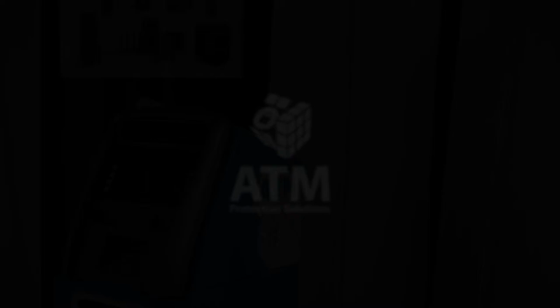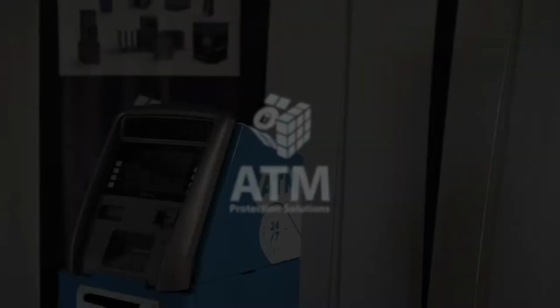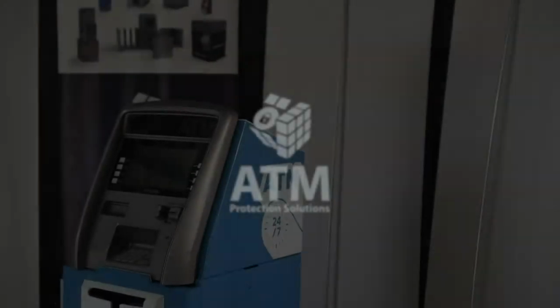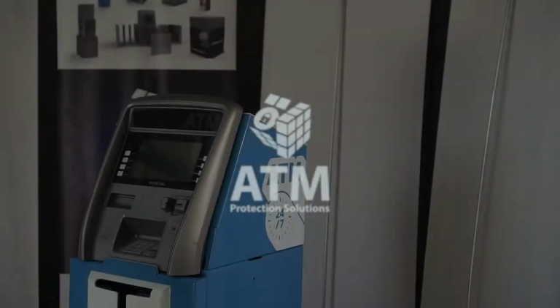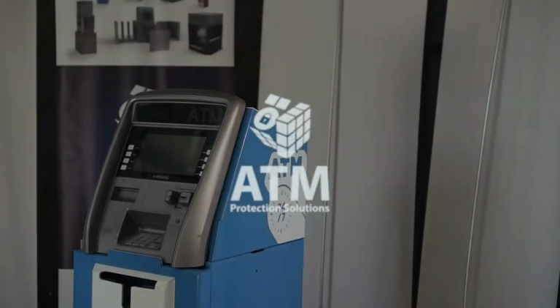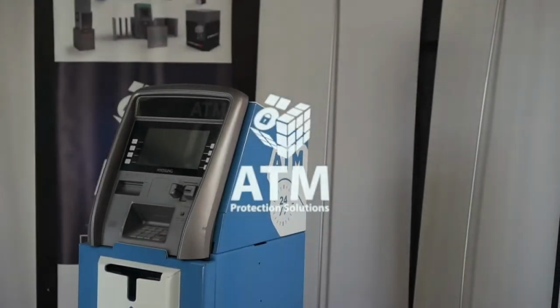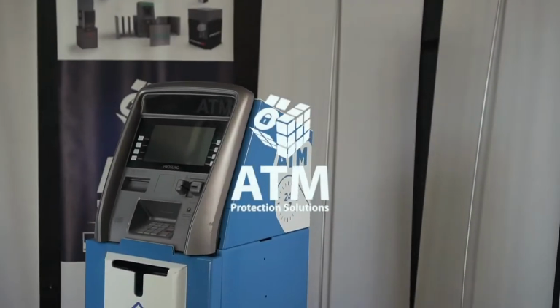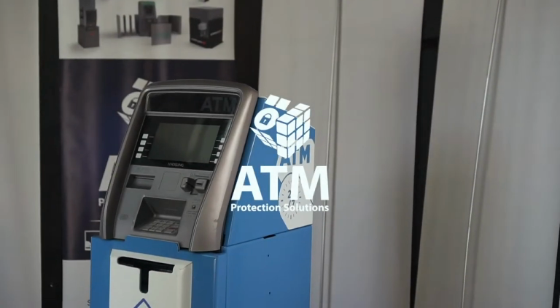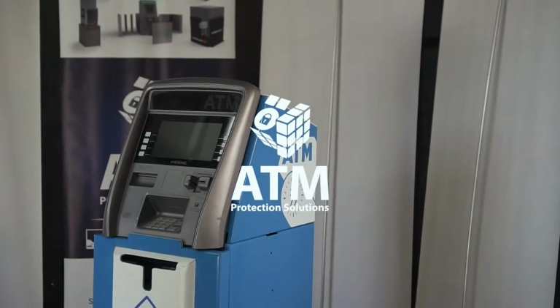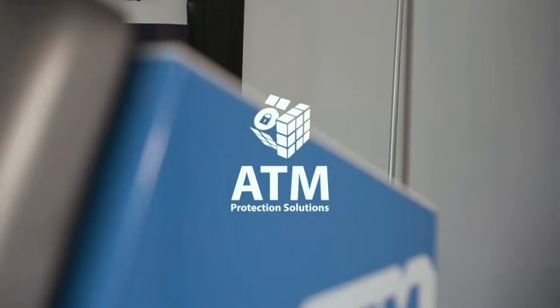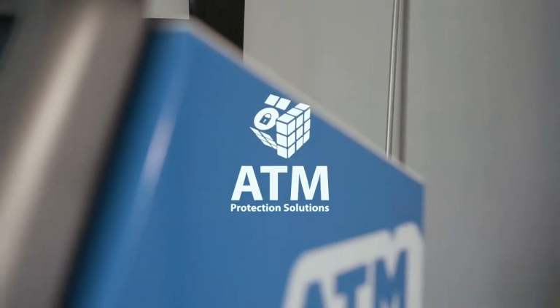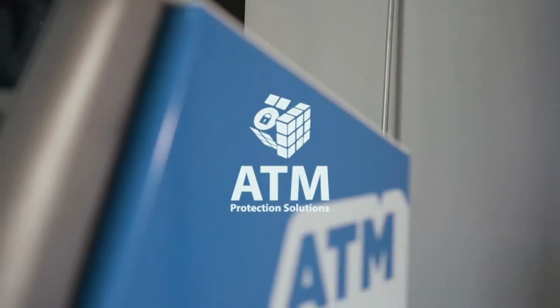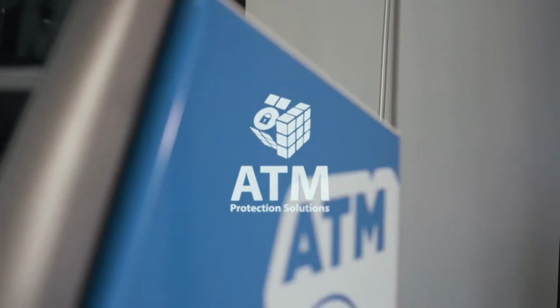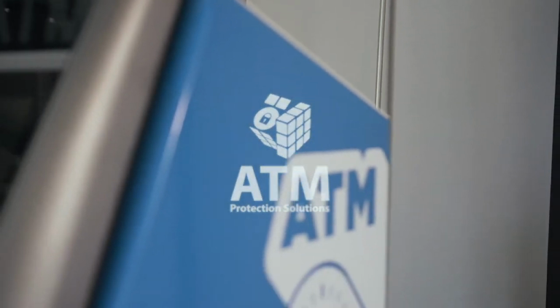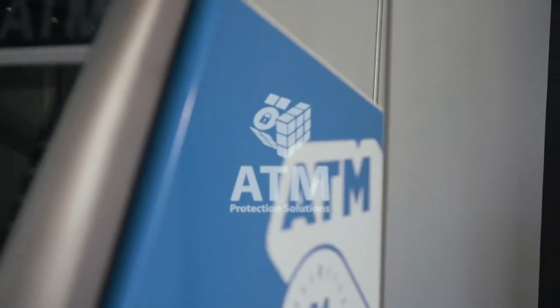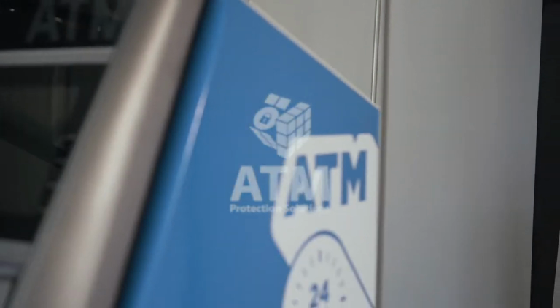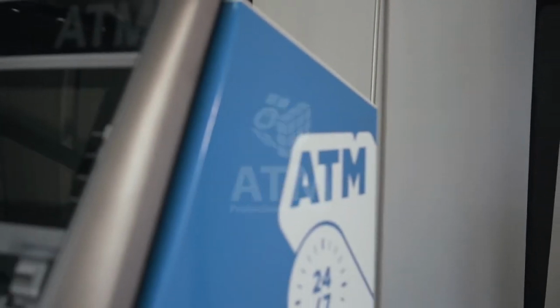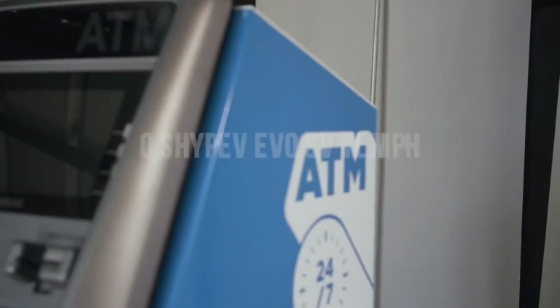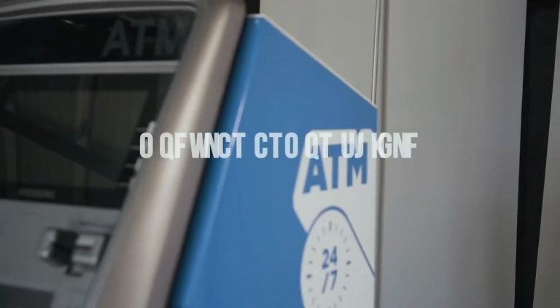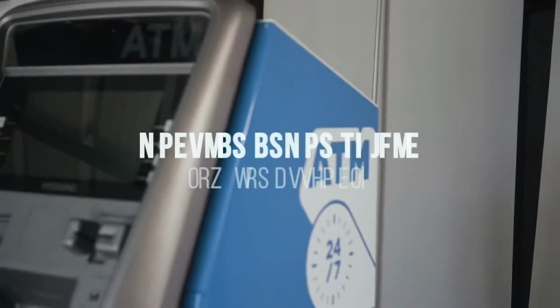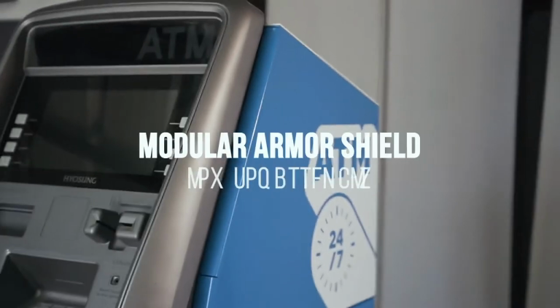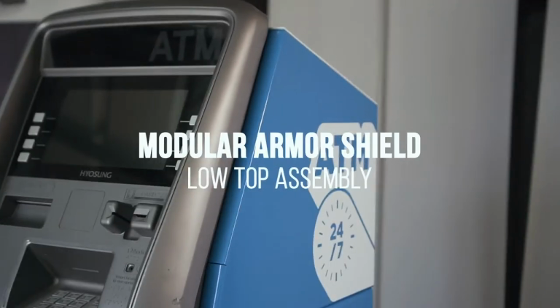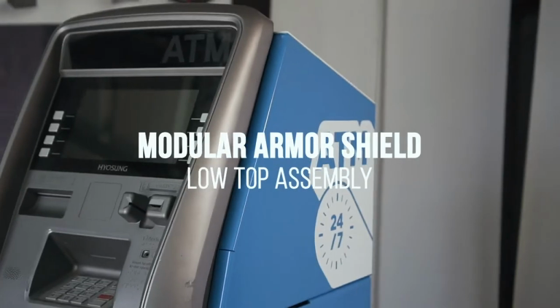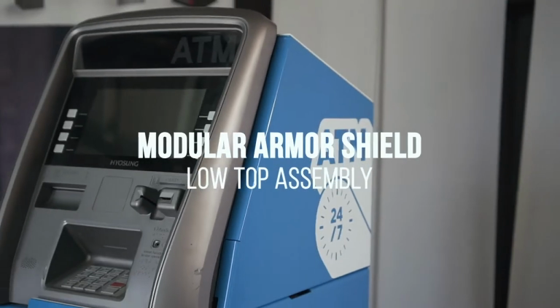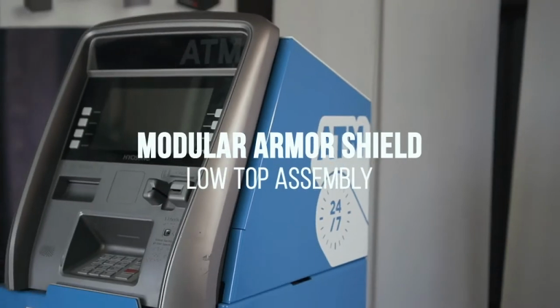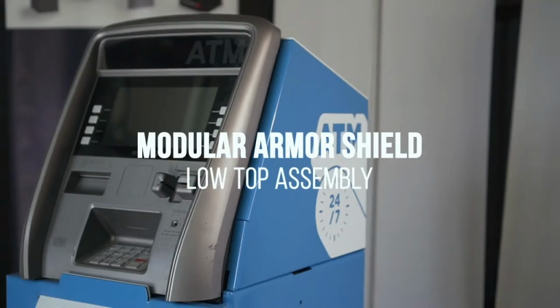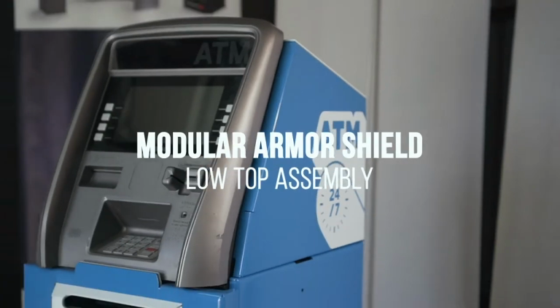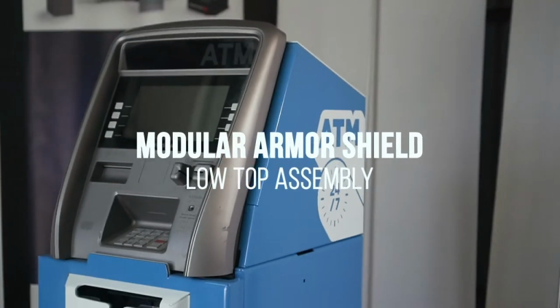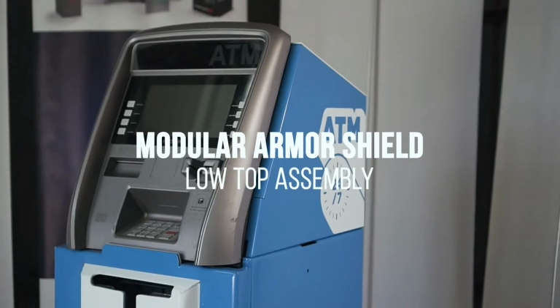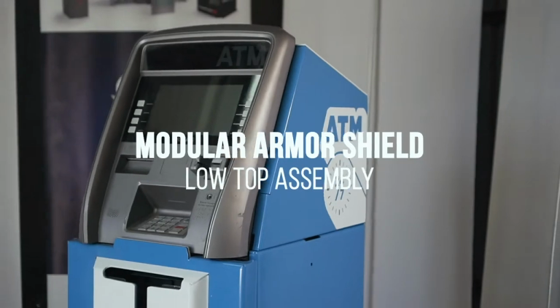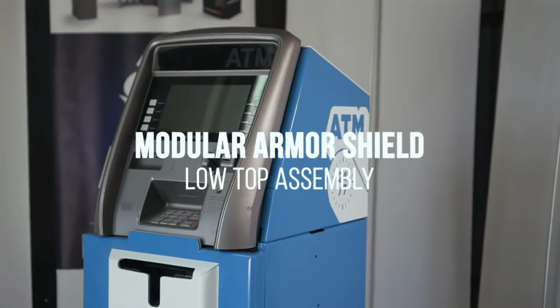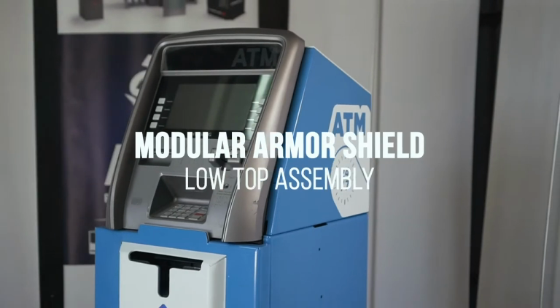ATM protection solution. Modular armor shield low top assembly.